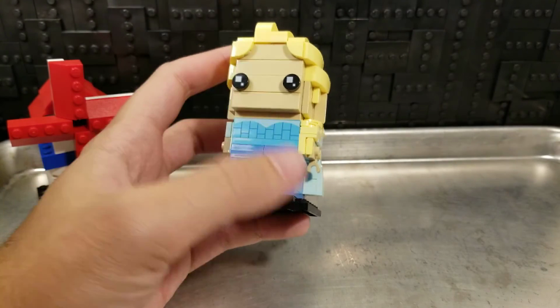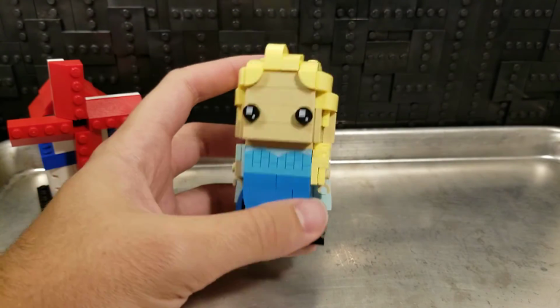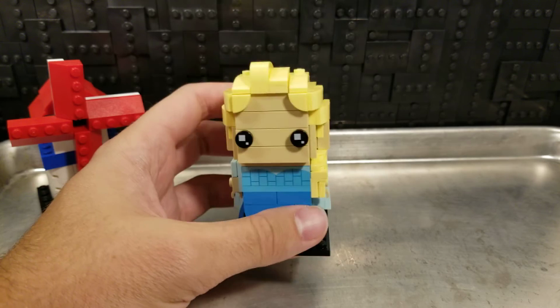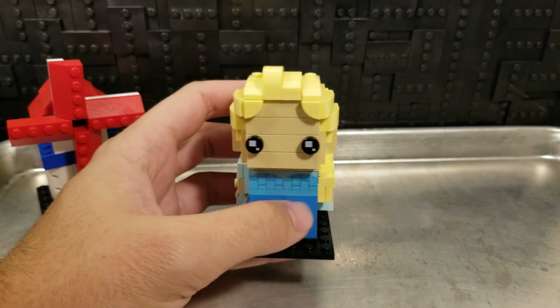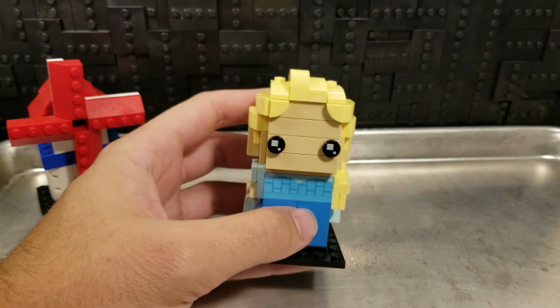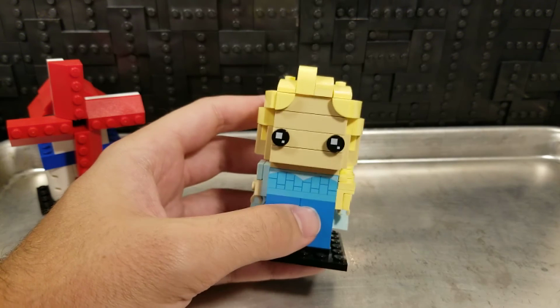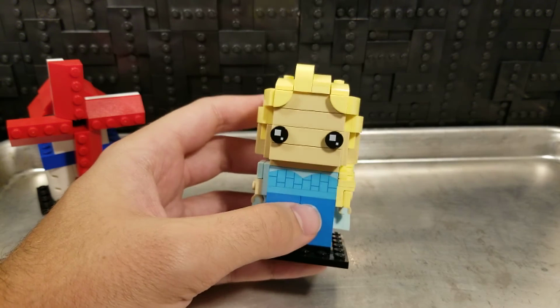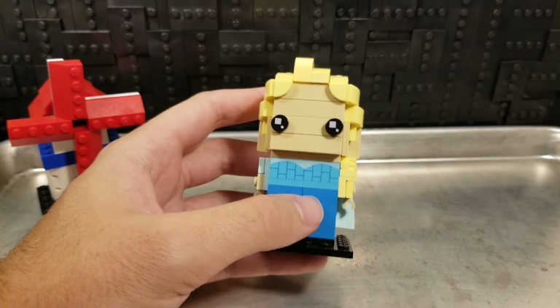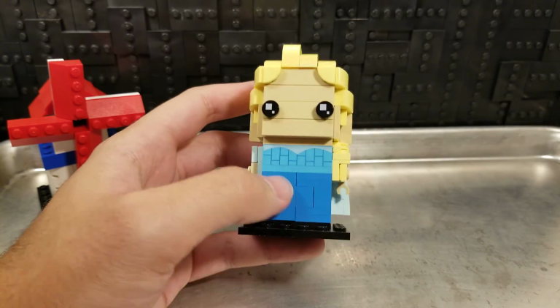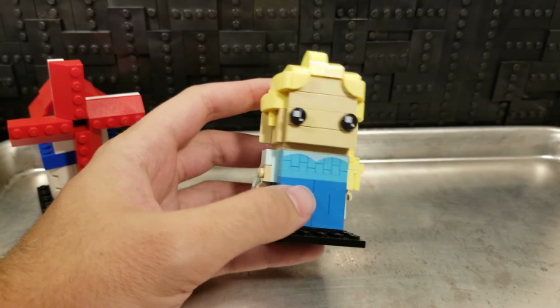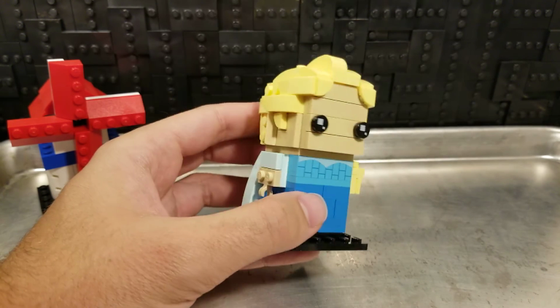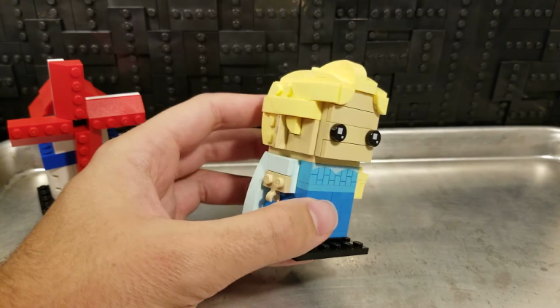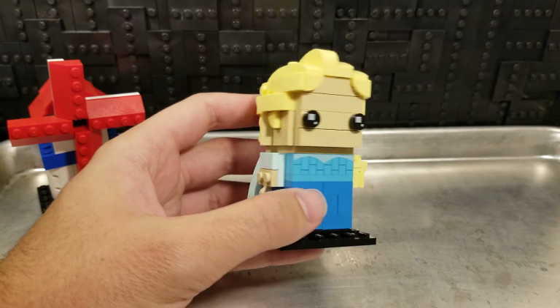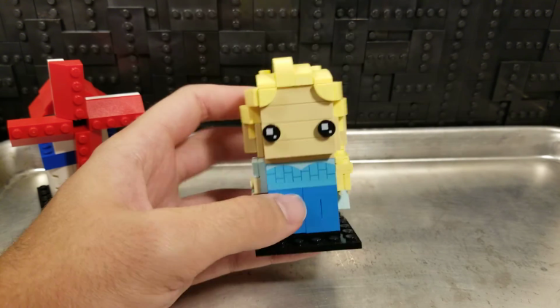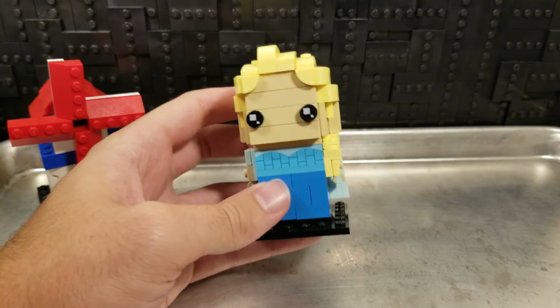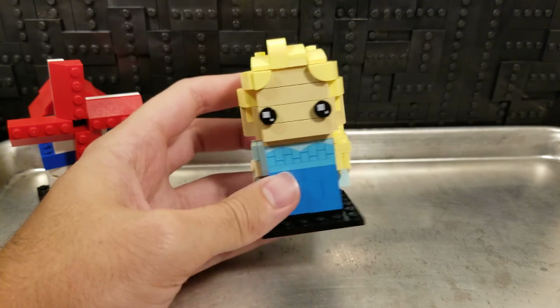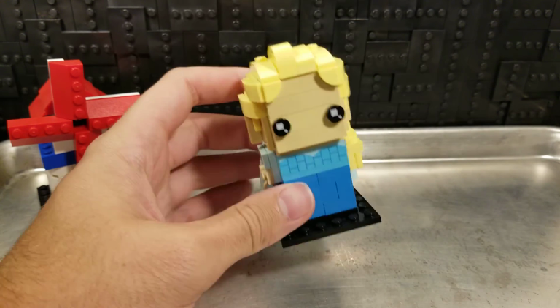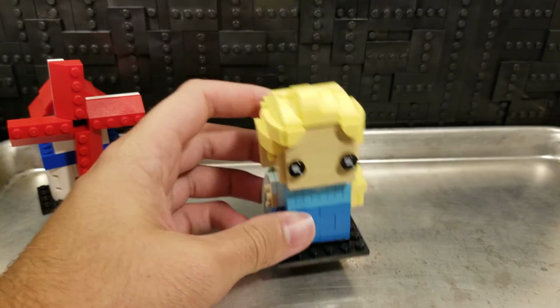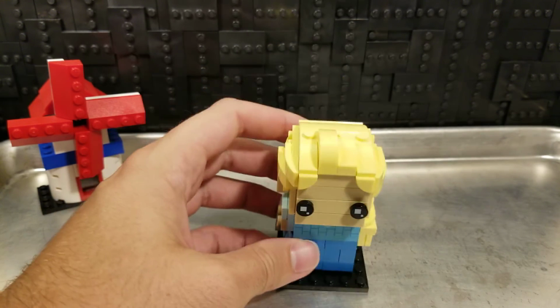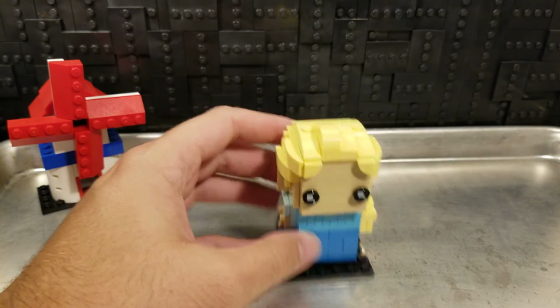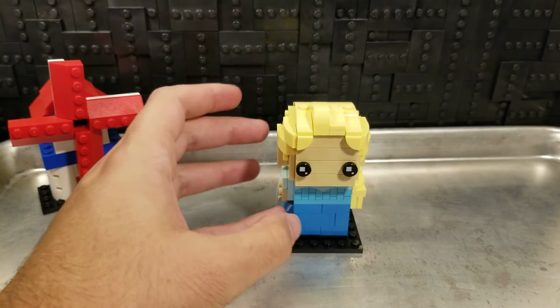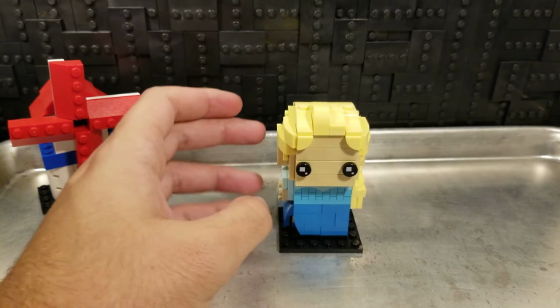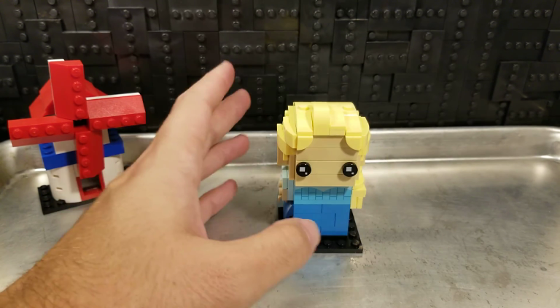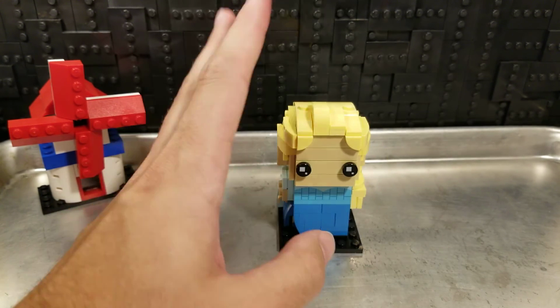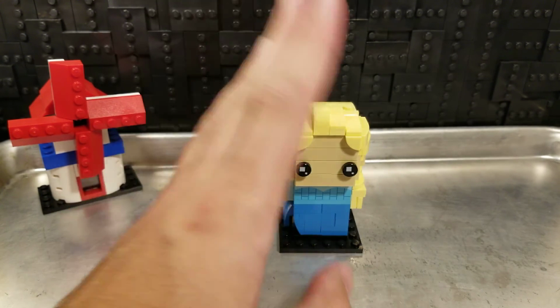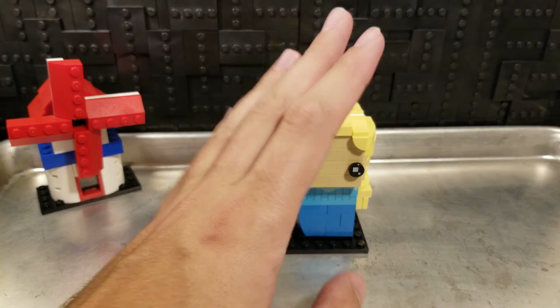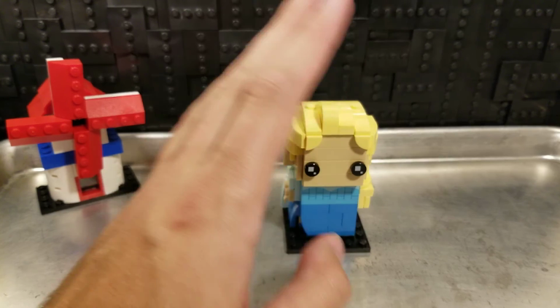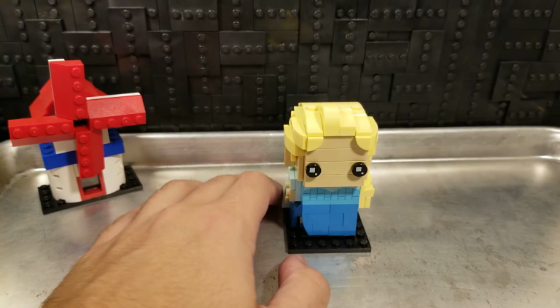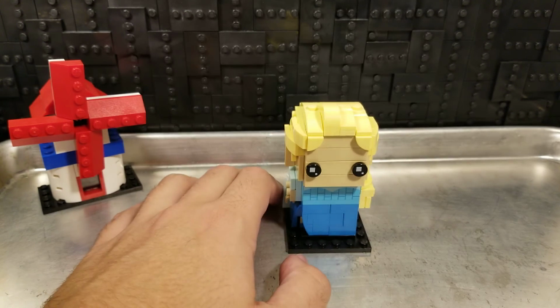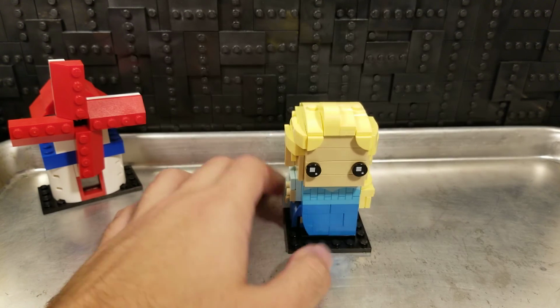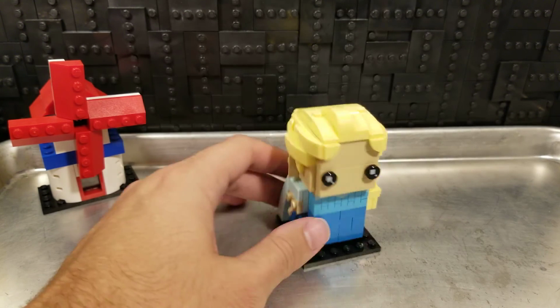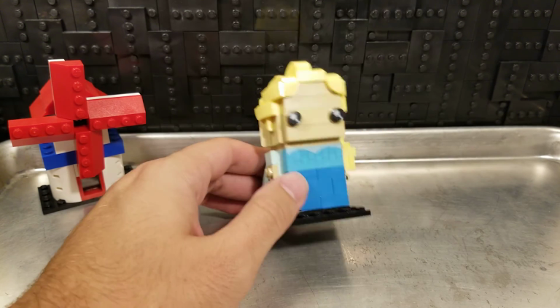This one sits on a little bit lower shelf for me, so it's a little bit dirtier than some of the other ones. But overall, that's a very reasonable Brickheadz.